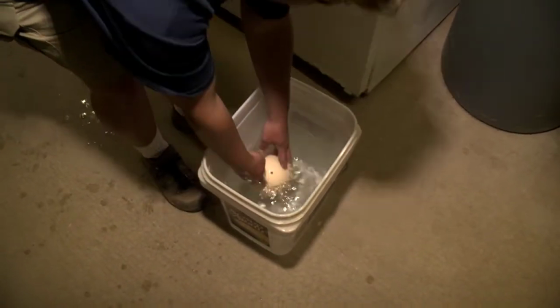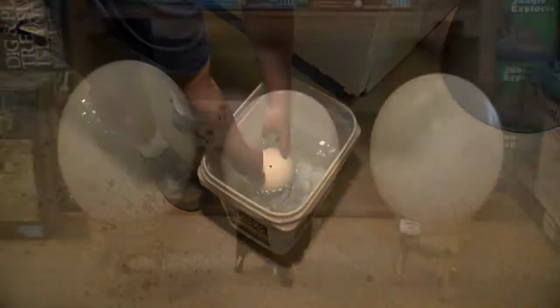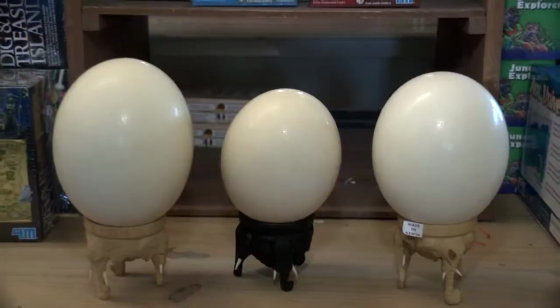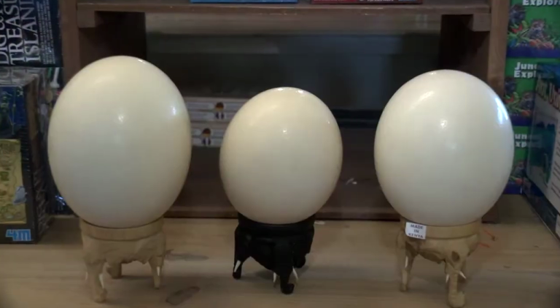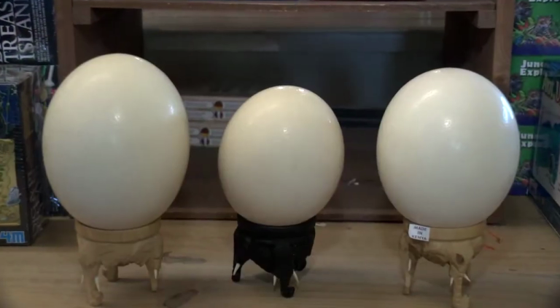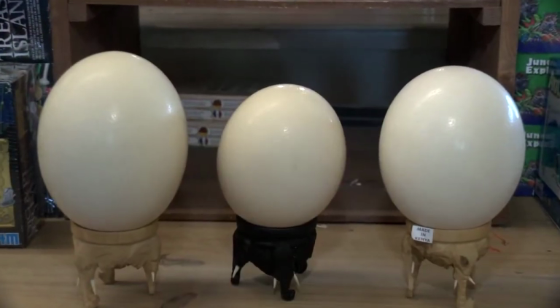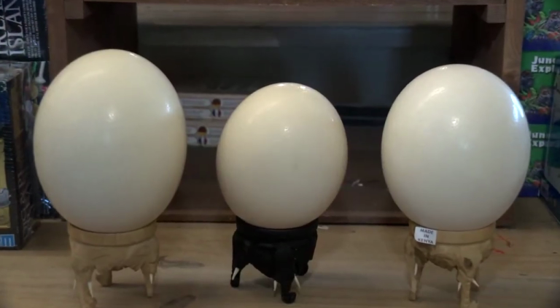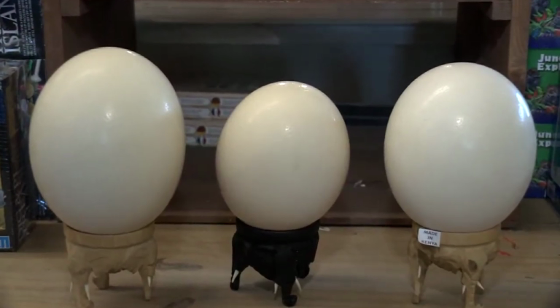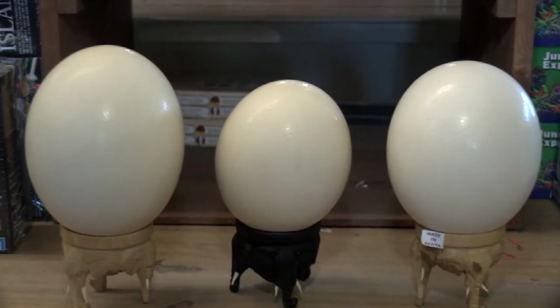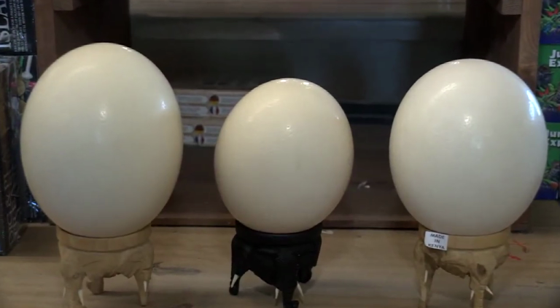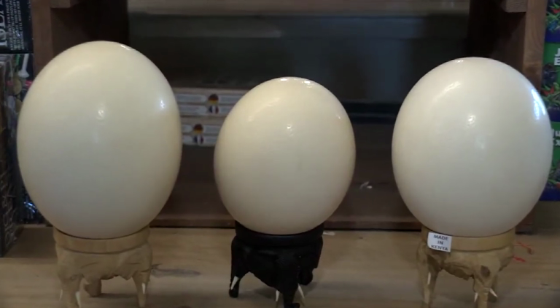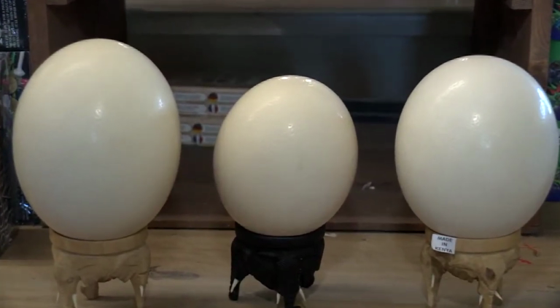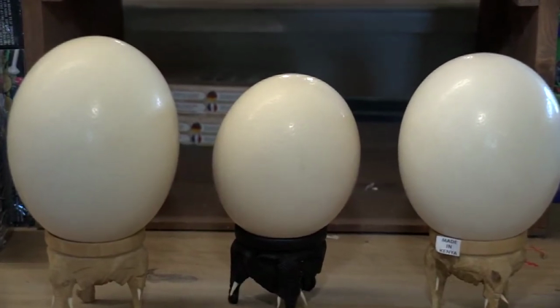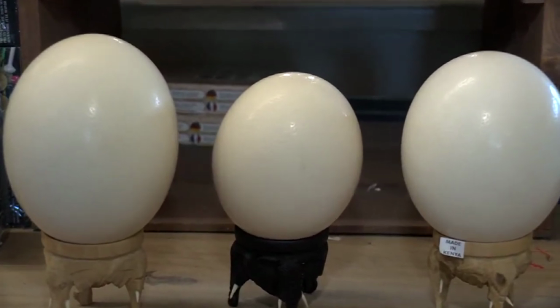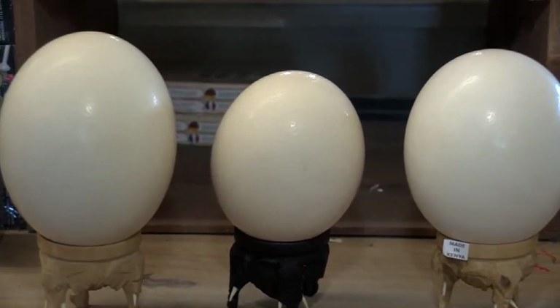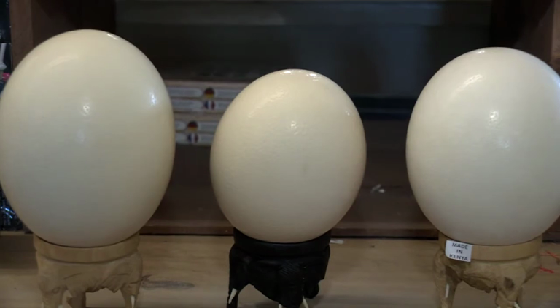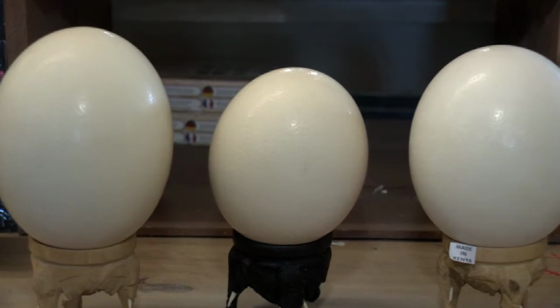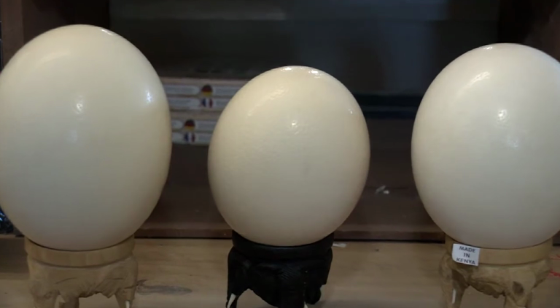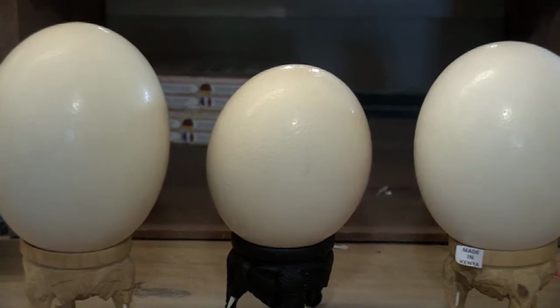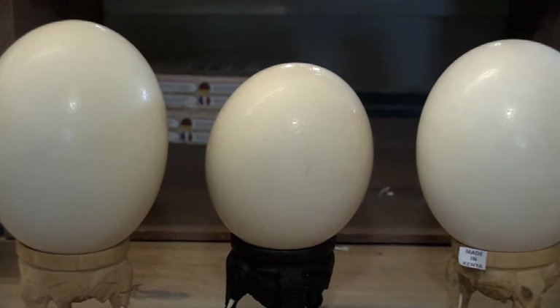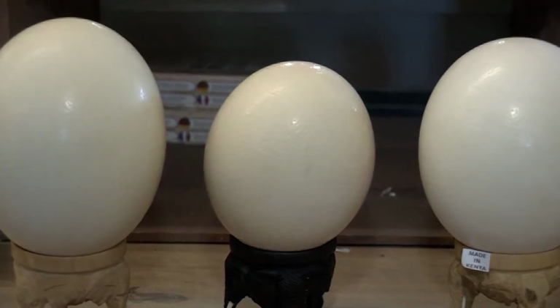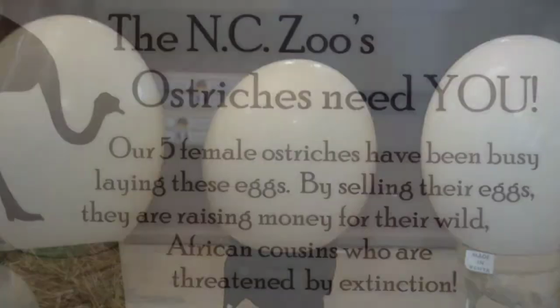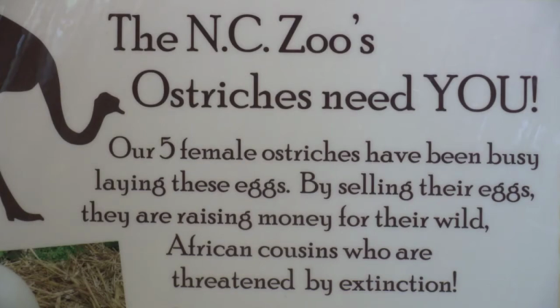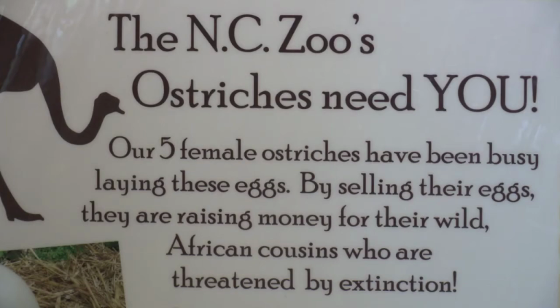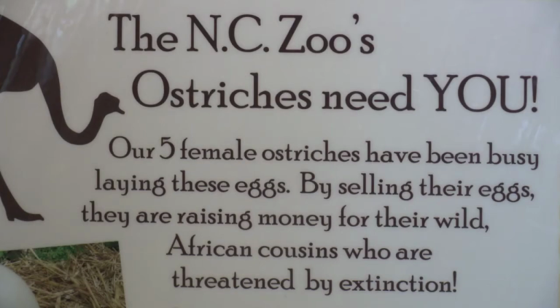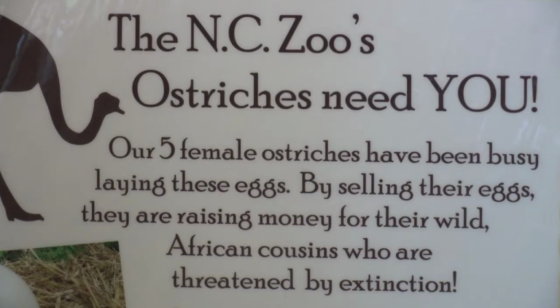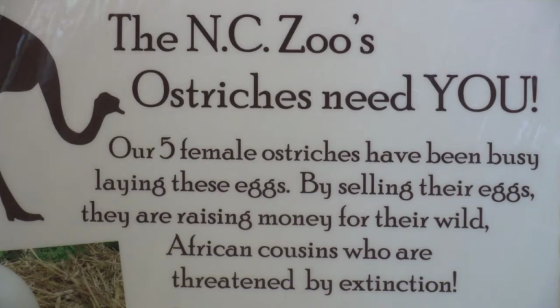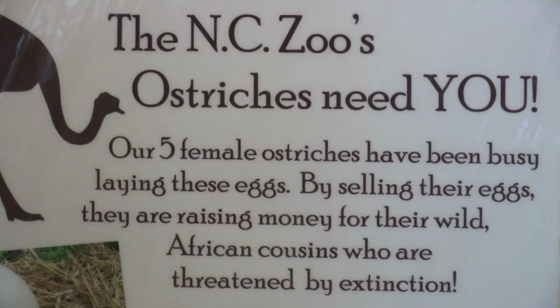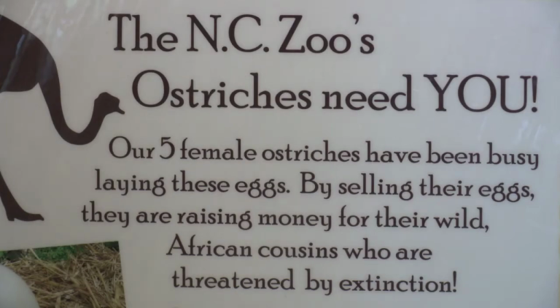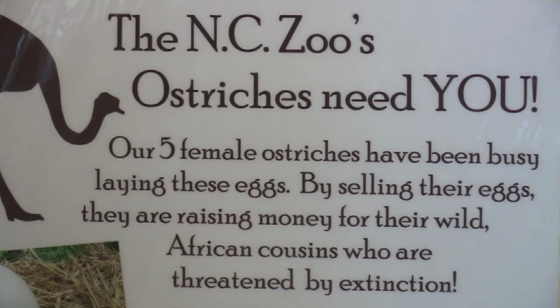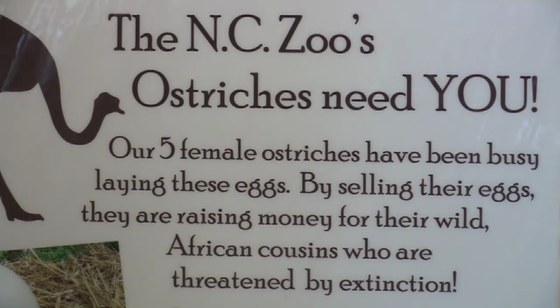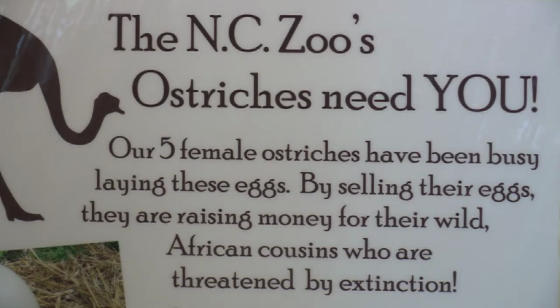One hundred percent of the proceeds goes to the Sahara Conservation Fund for the Adopt an Ostrich Program in Niger, Africa.